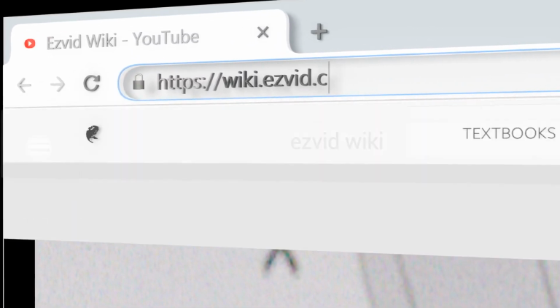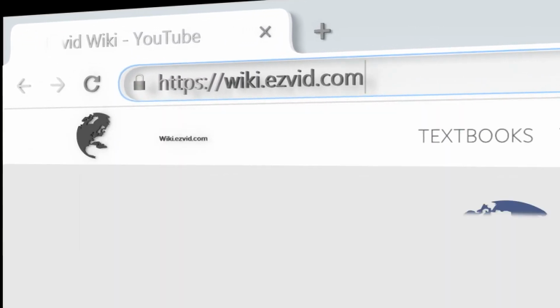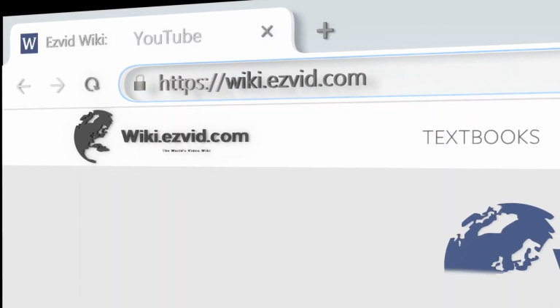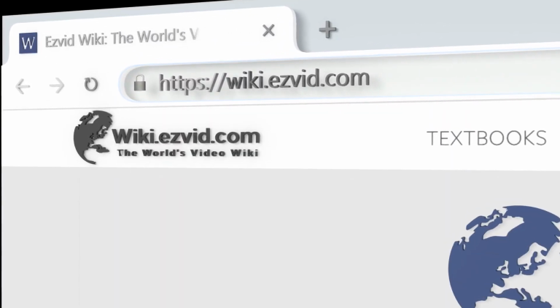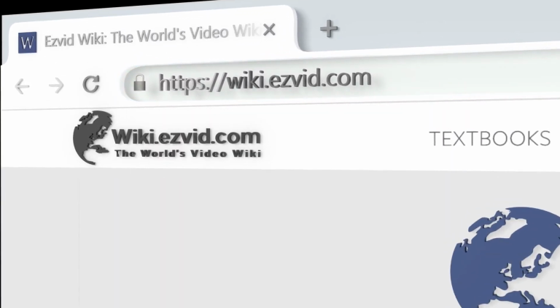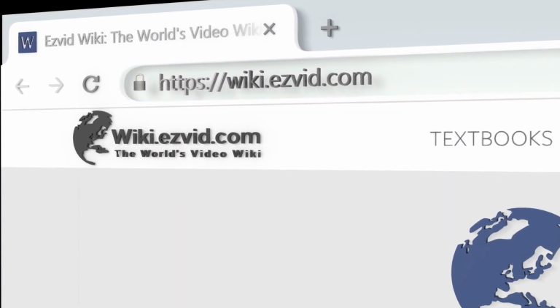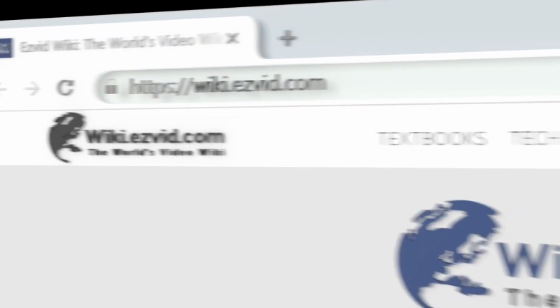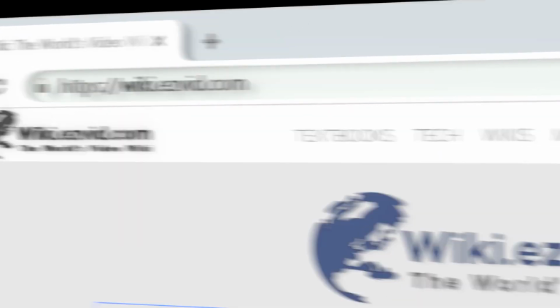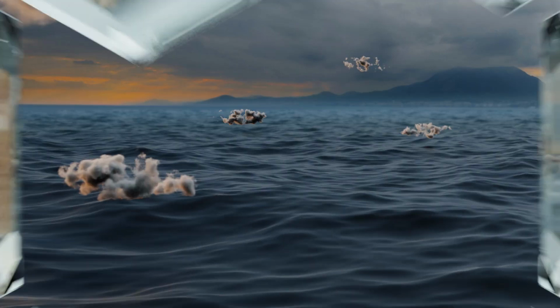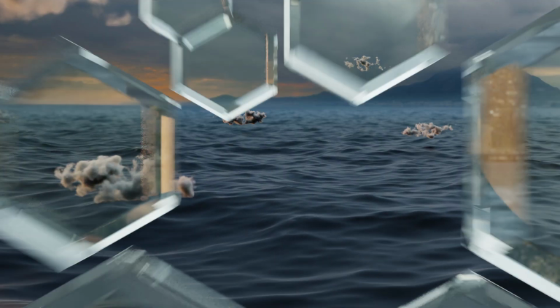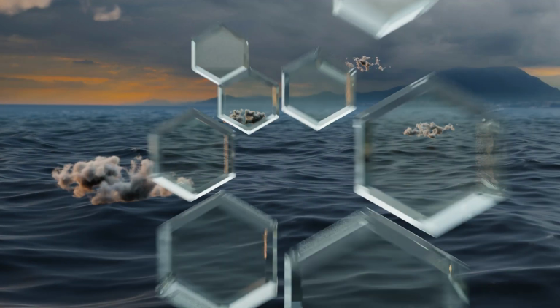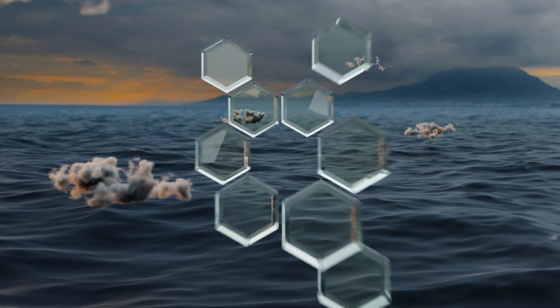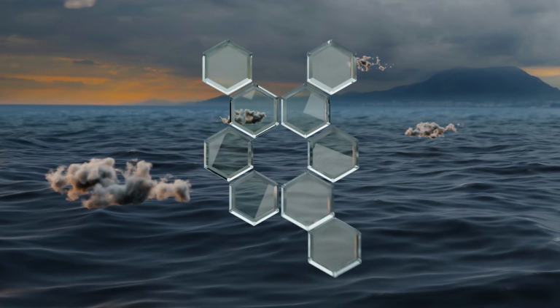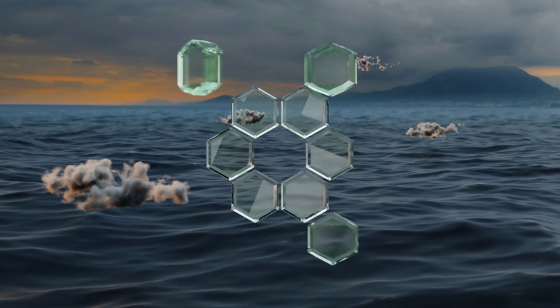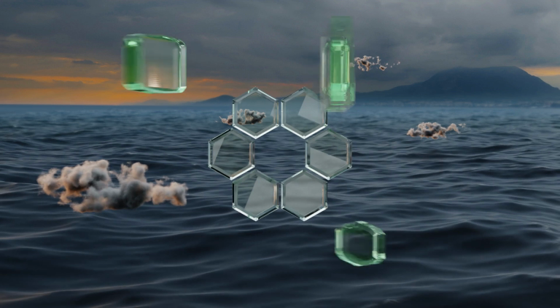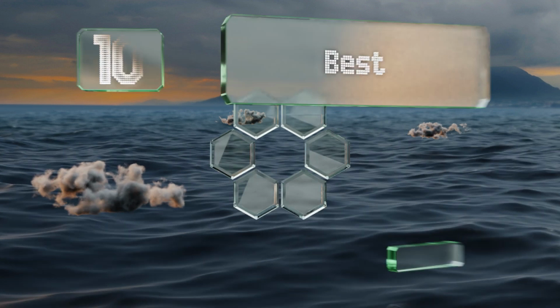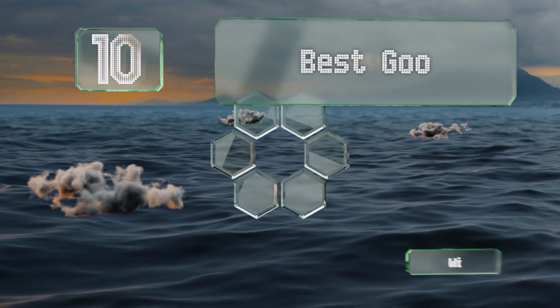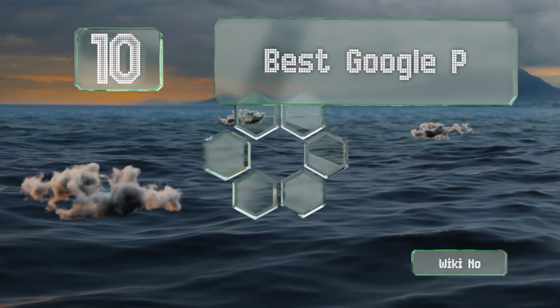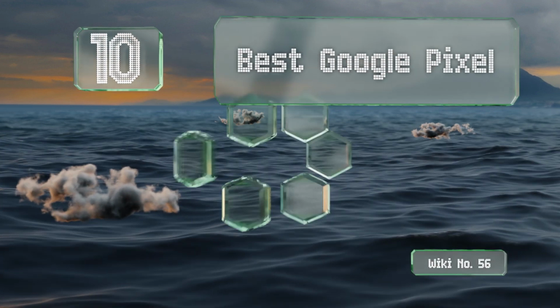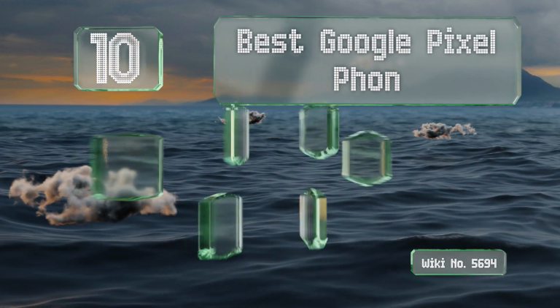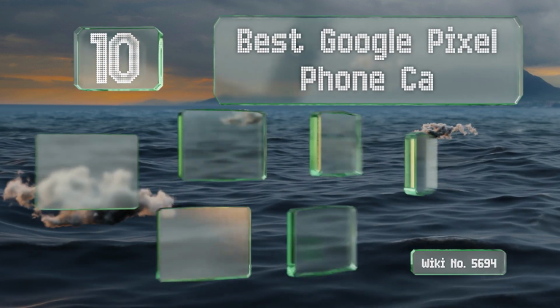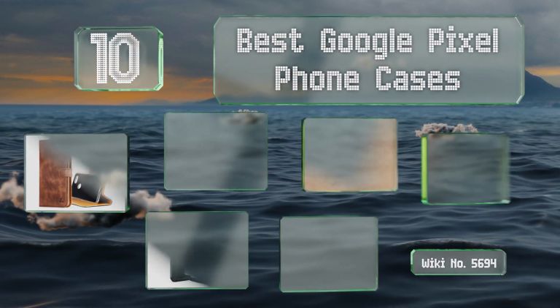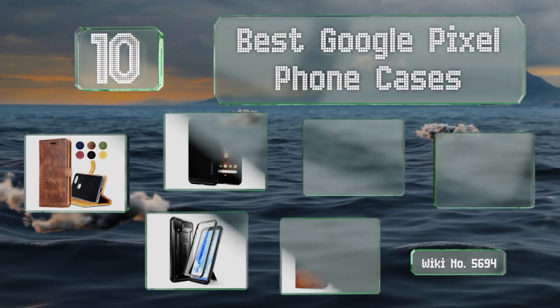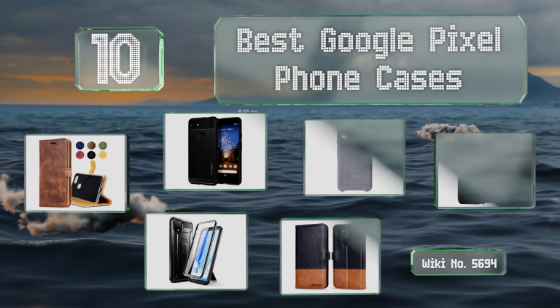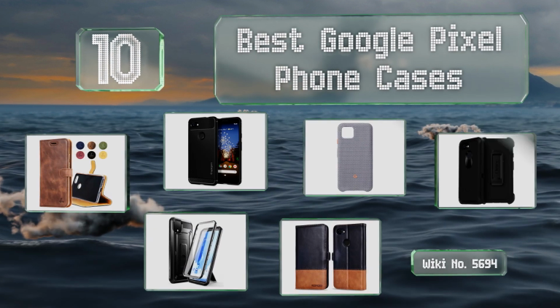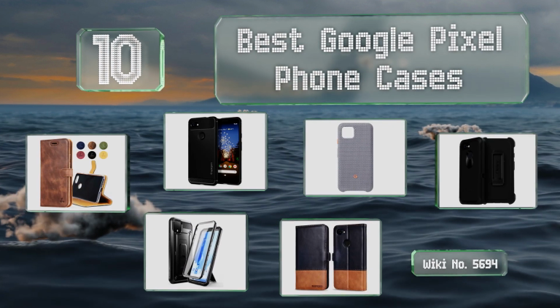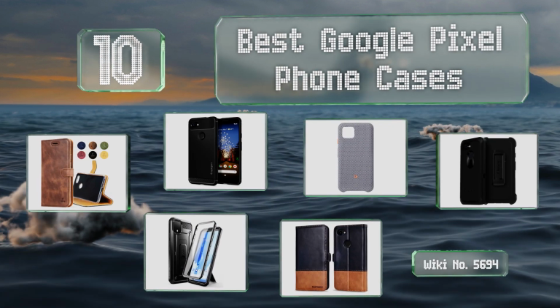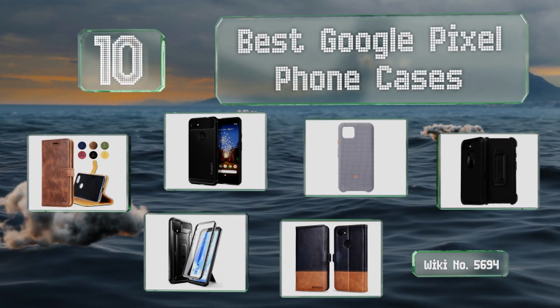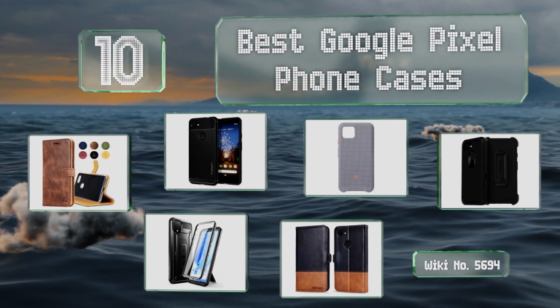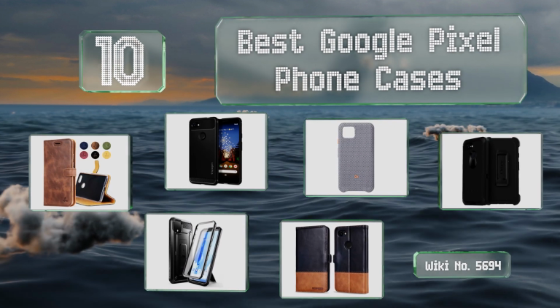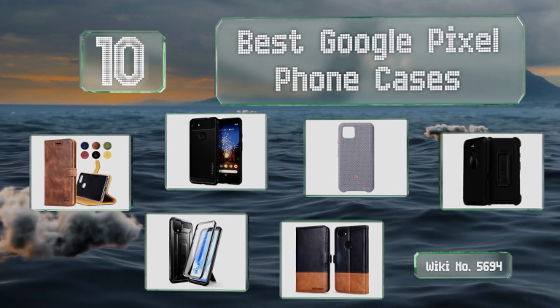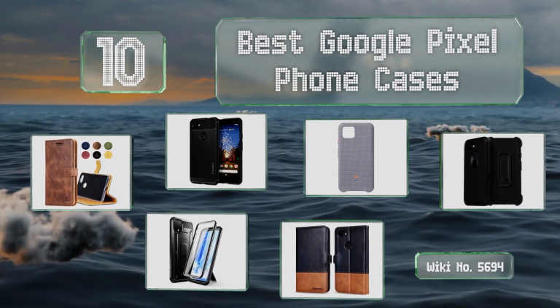EasyVid presents the 10 best Google Pixel phone cases. Let's get started with the list.